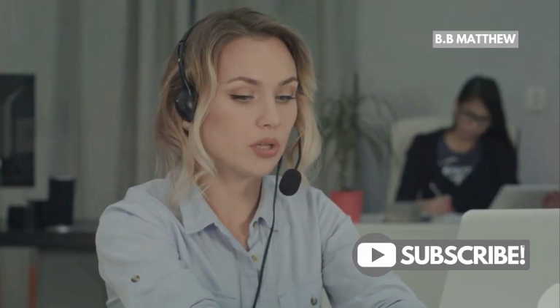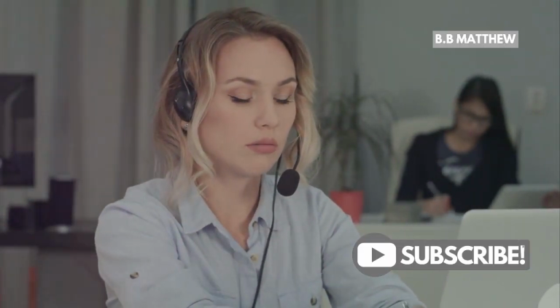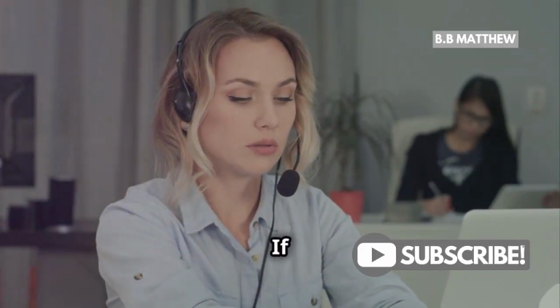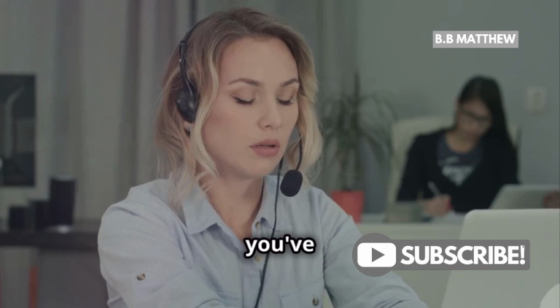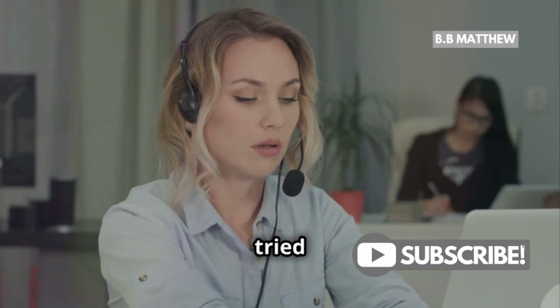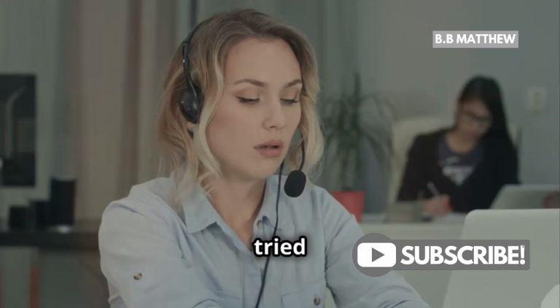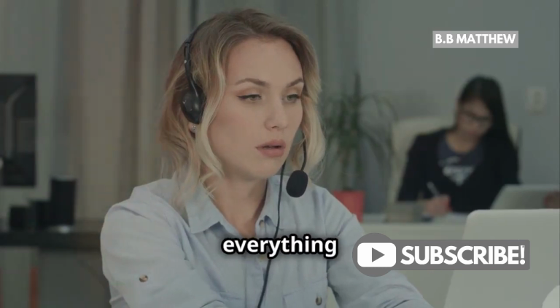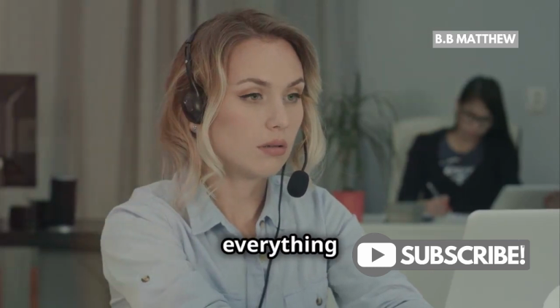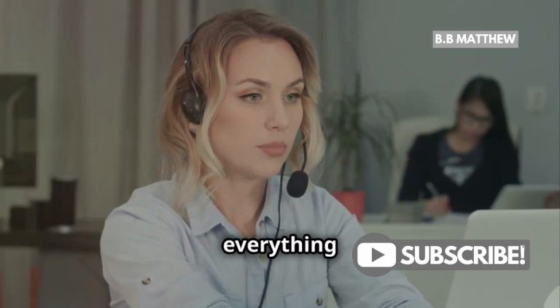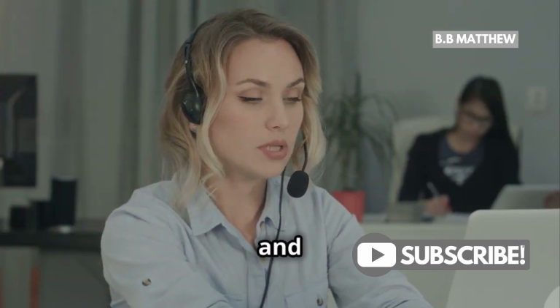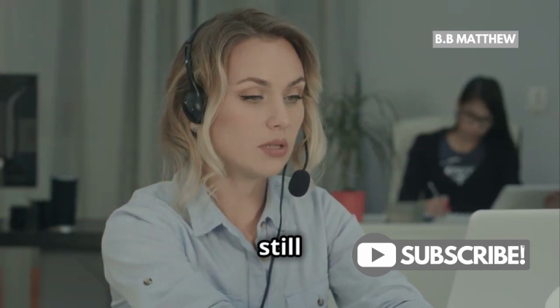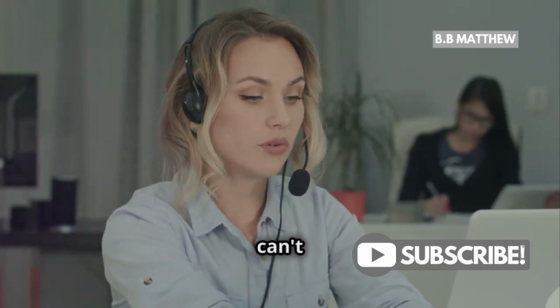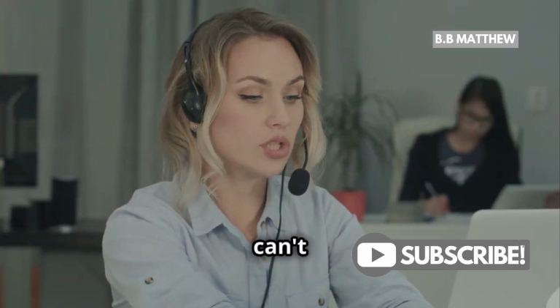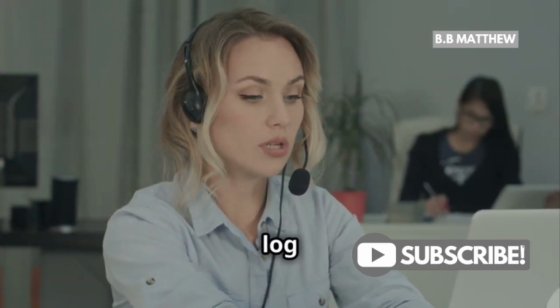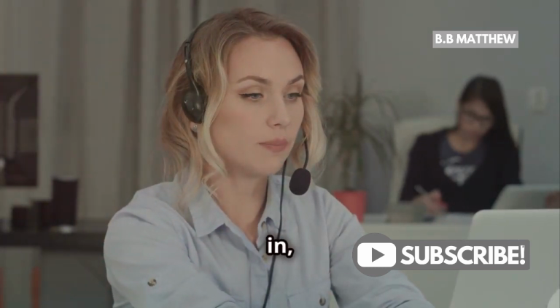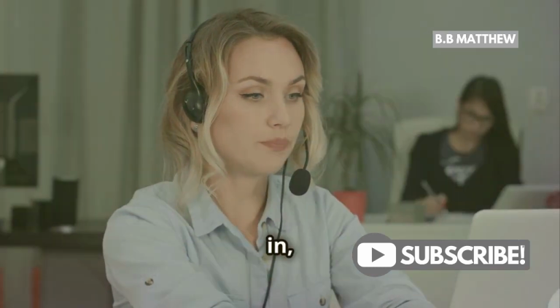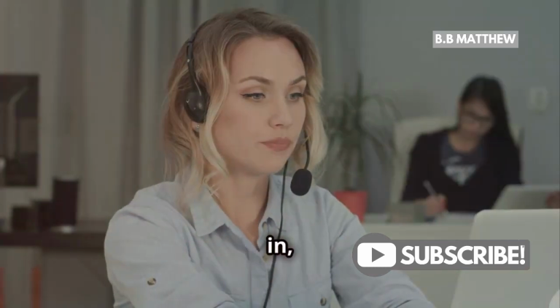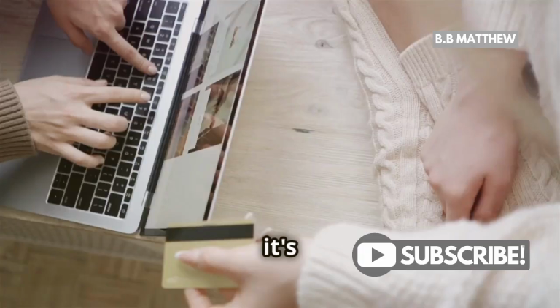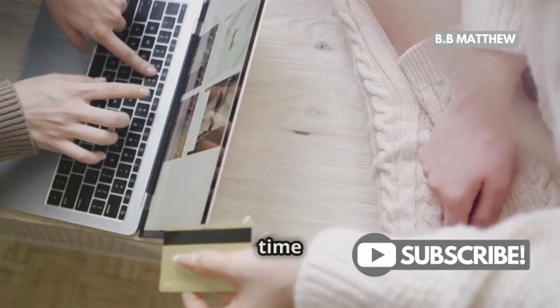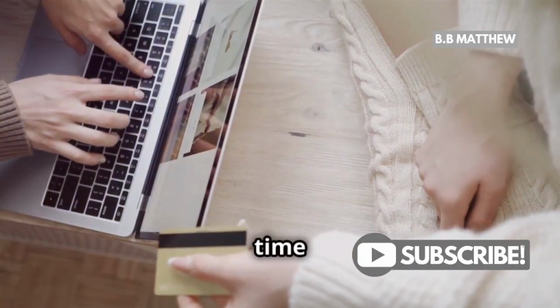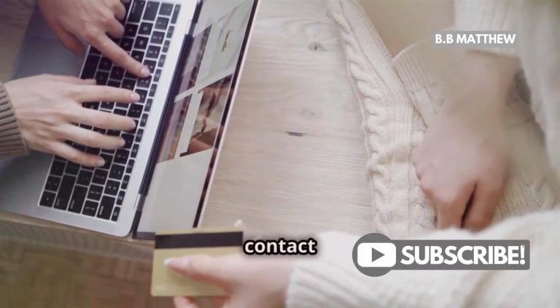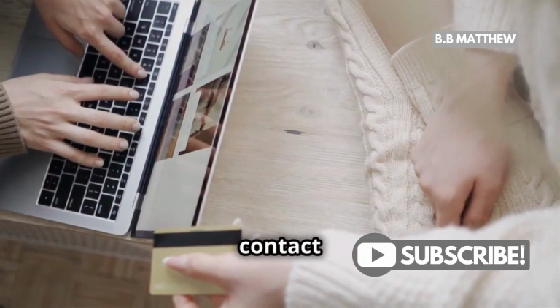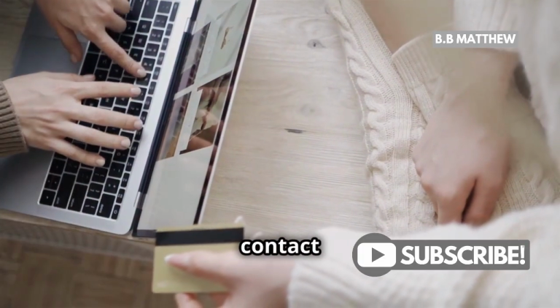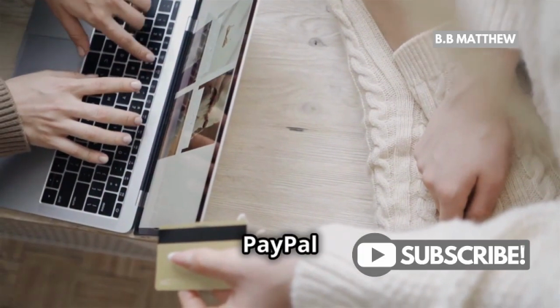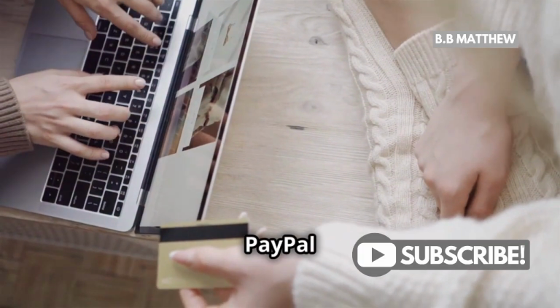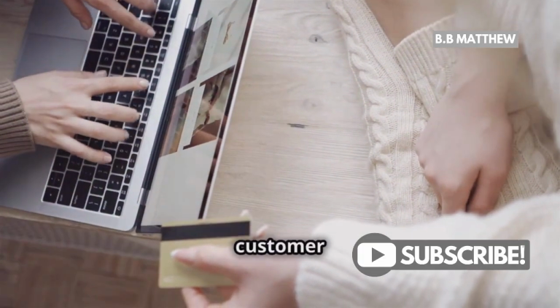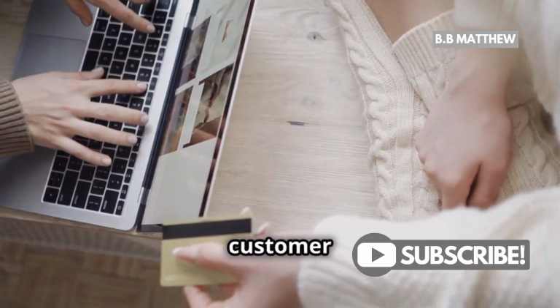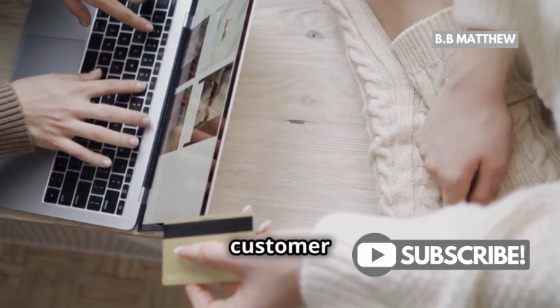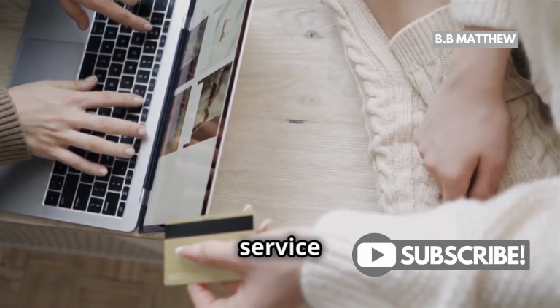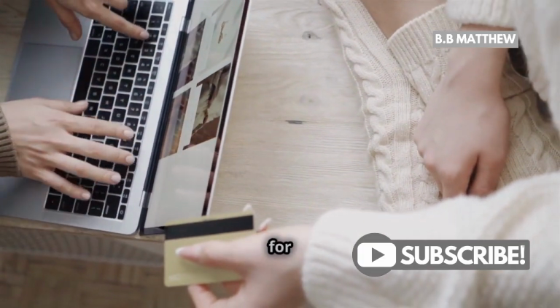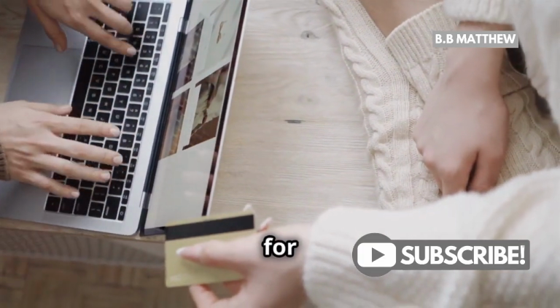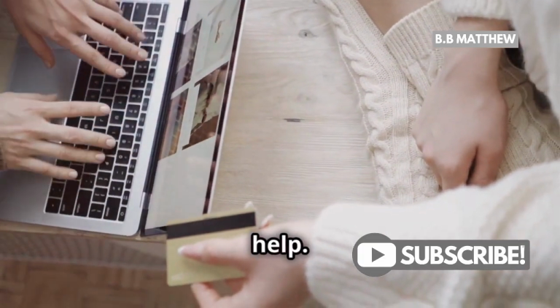If you've tried everything and still can't log in, it's time to contact PayPal customer service for help.